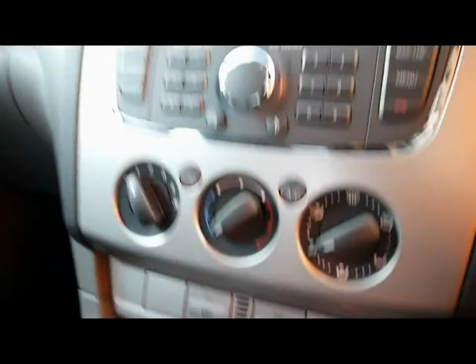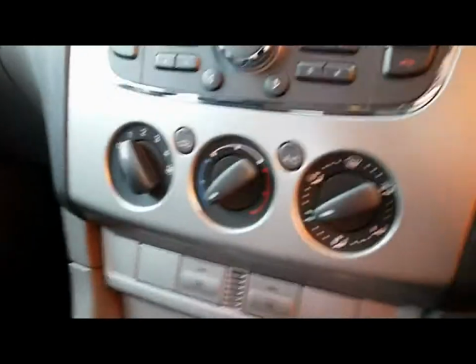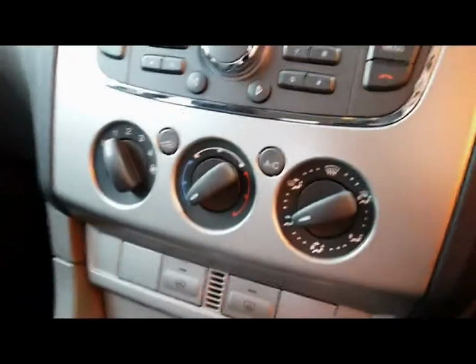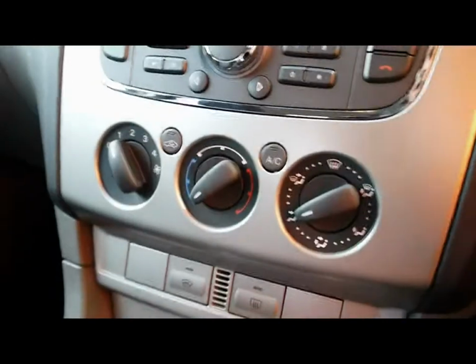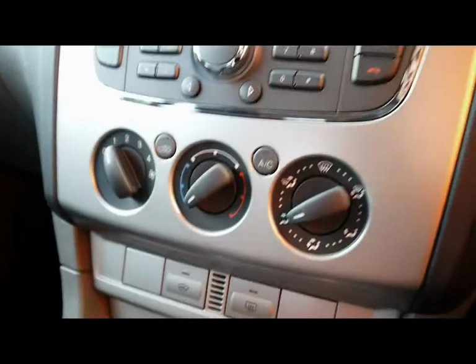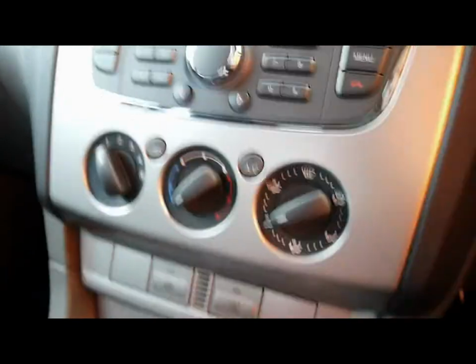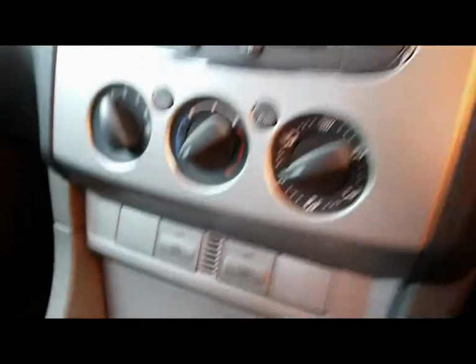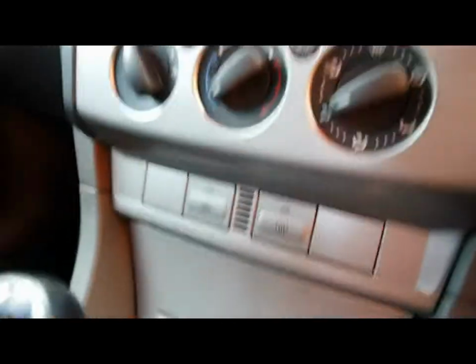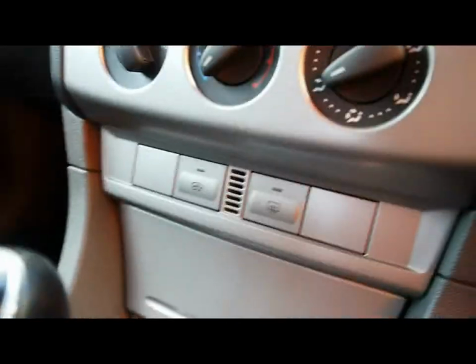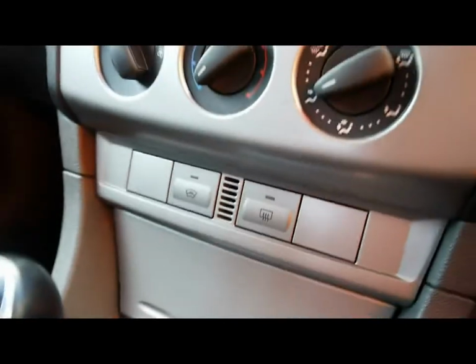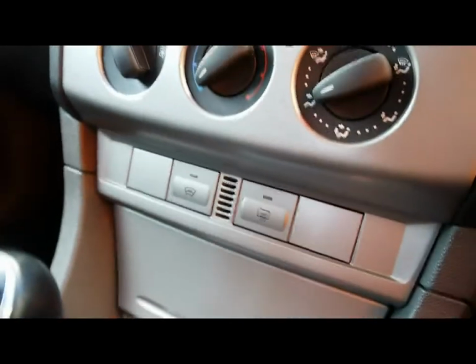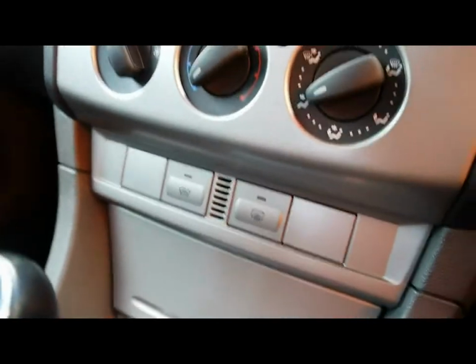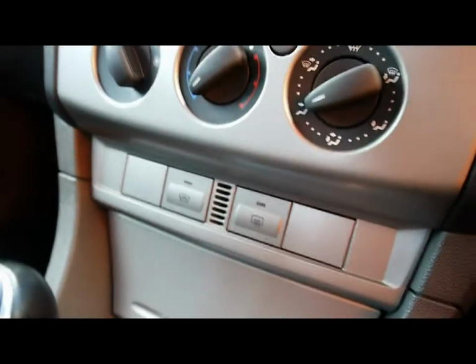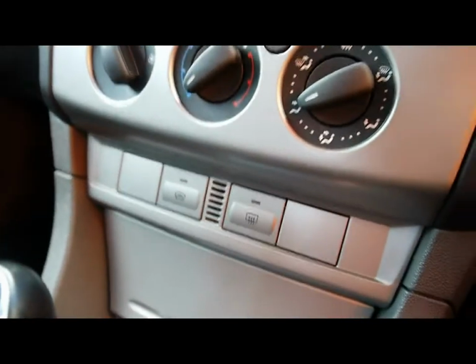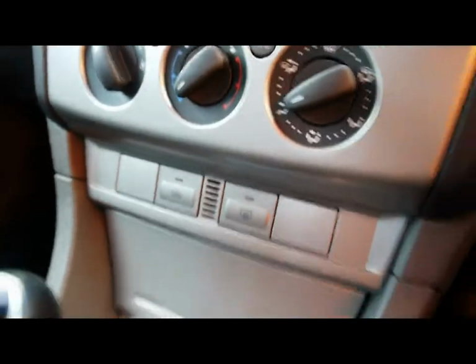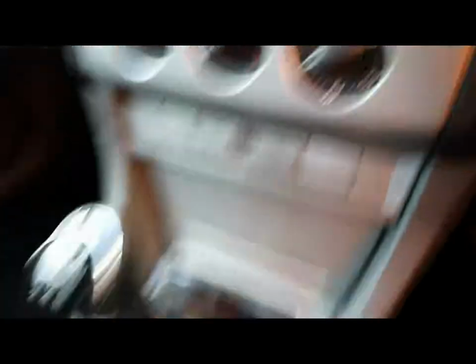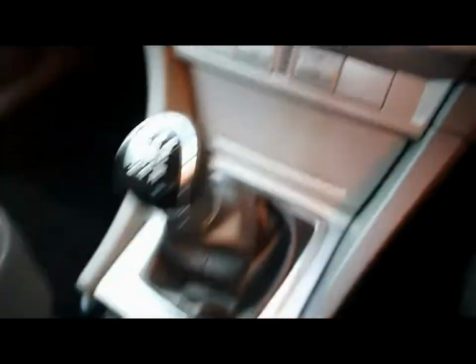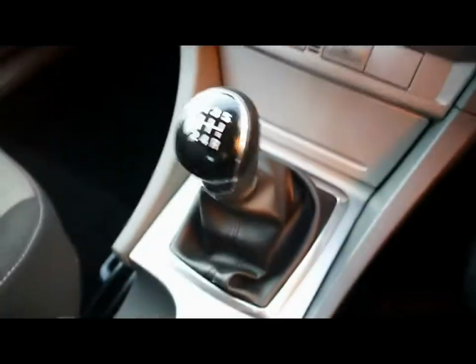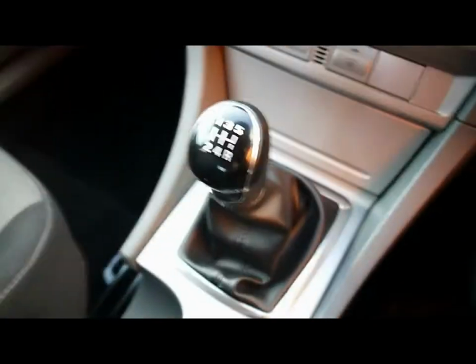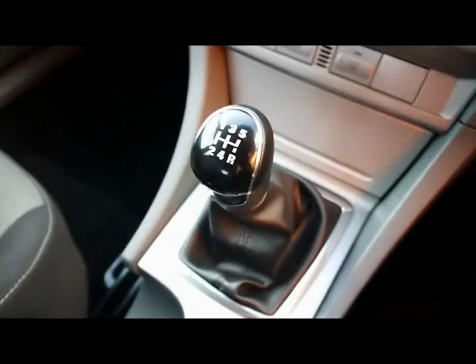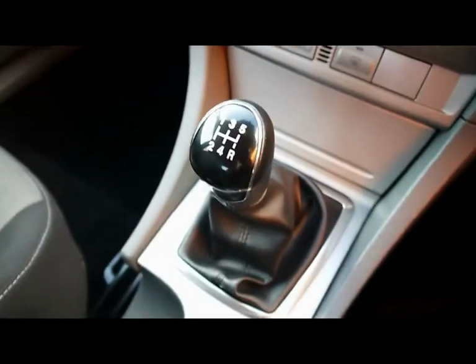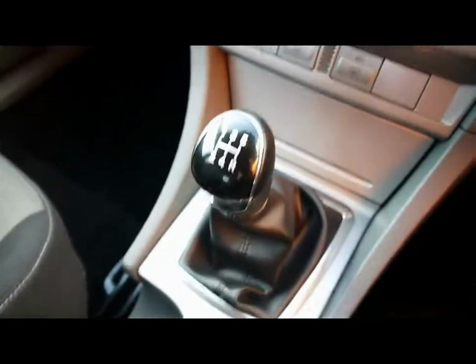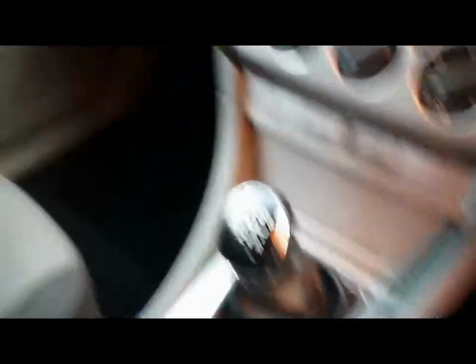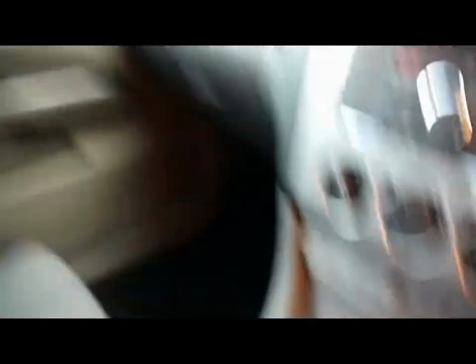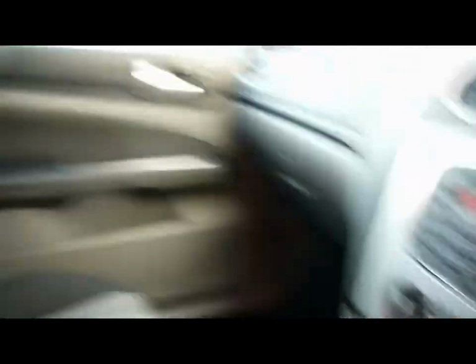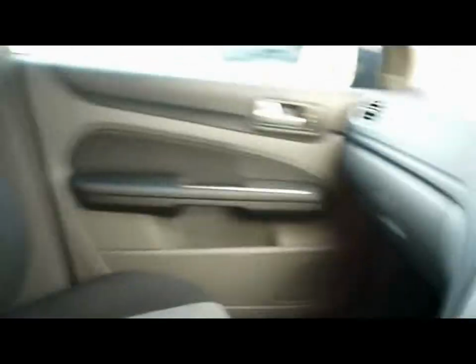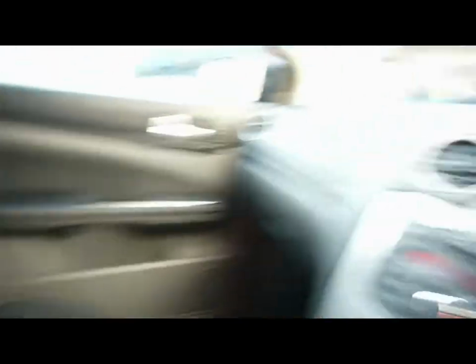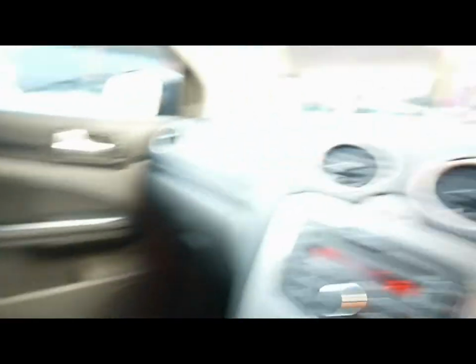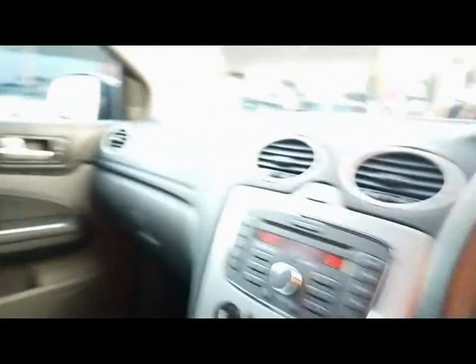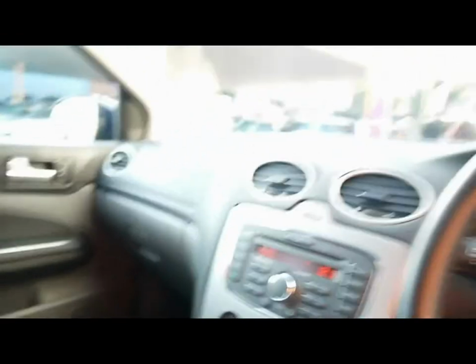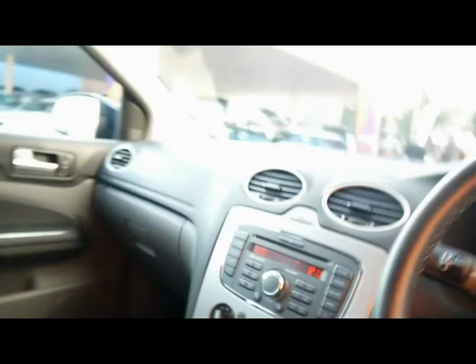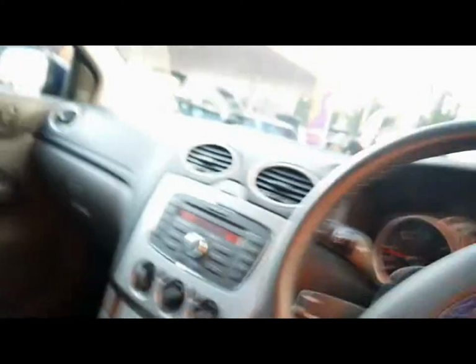Air conditioning, fully heated windscreen, manual gearbox — excellent condition inside and out.